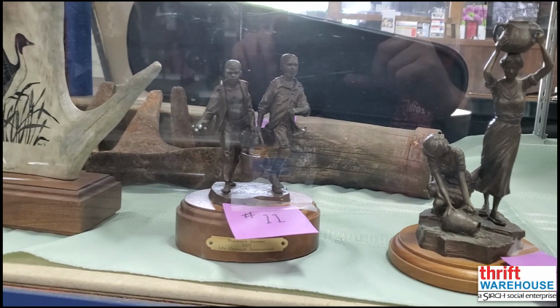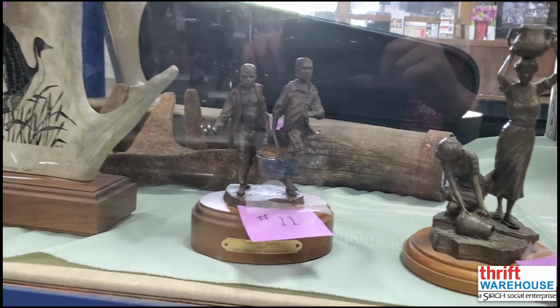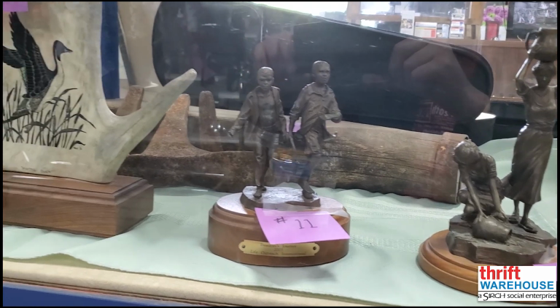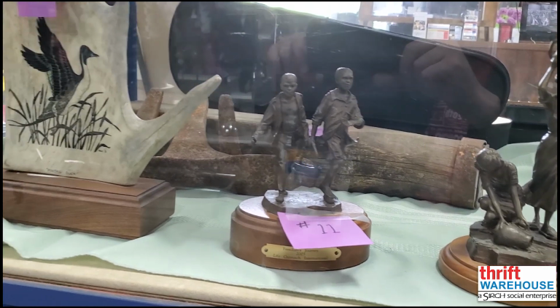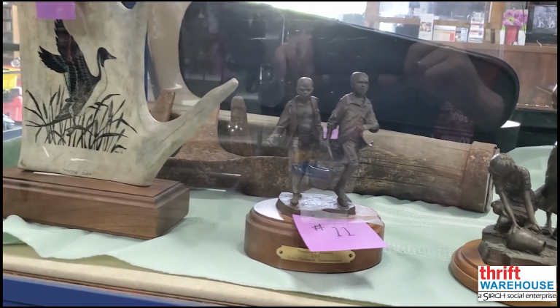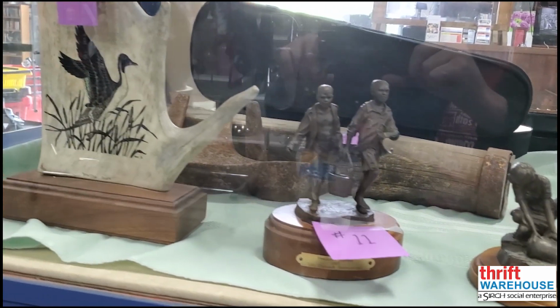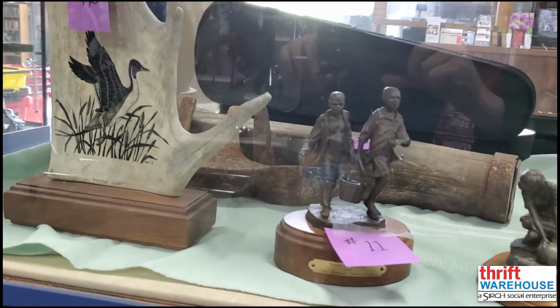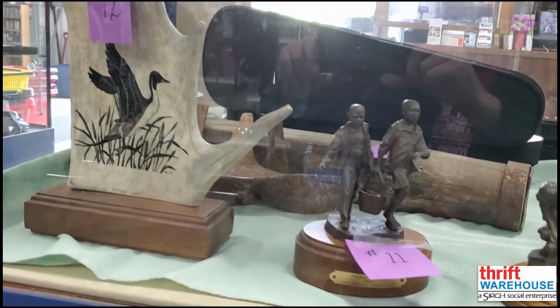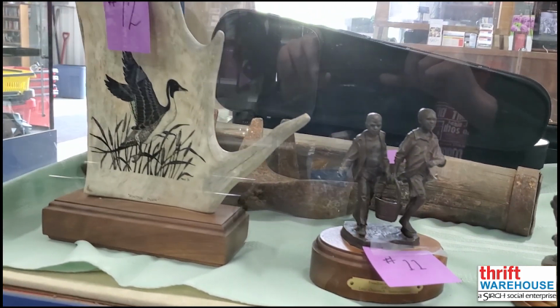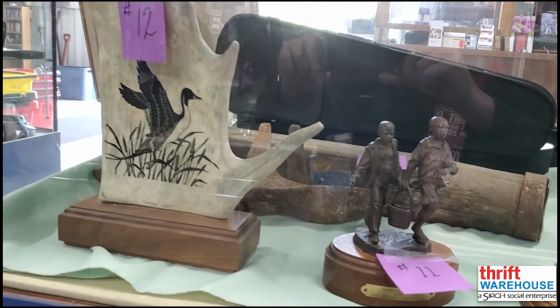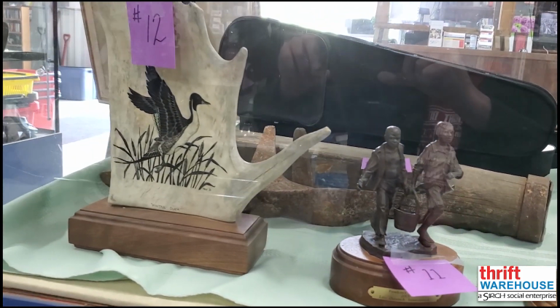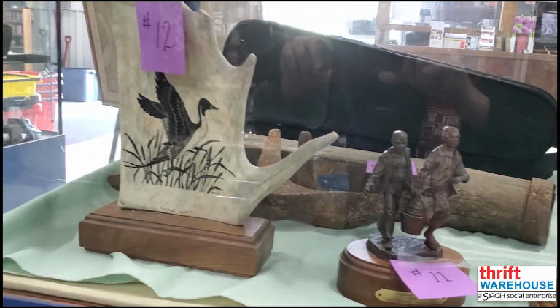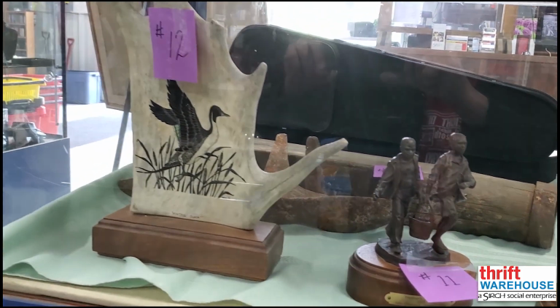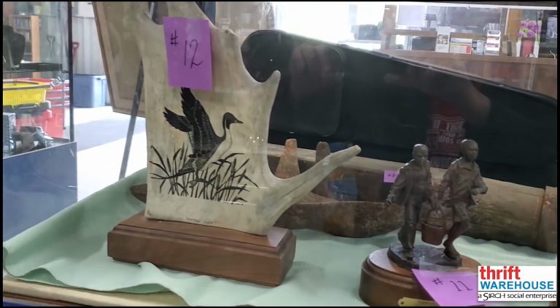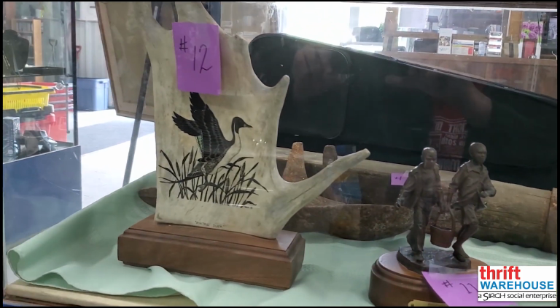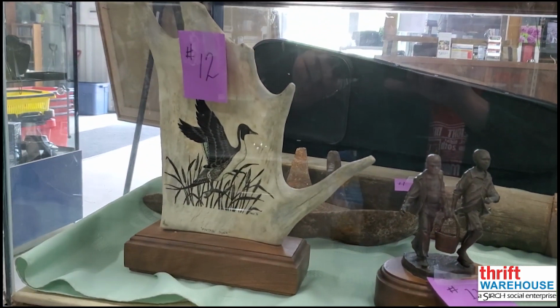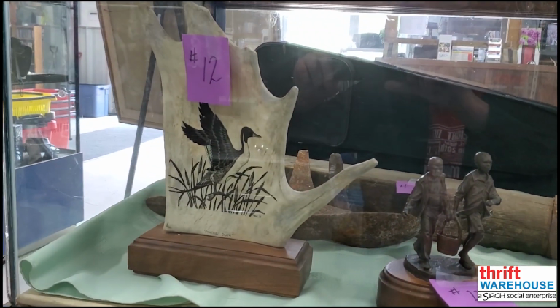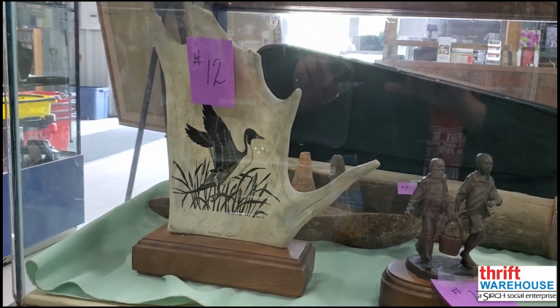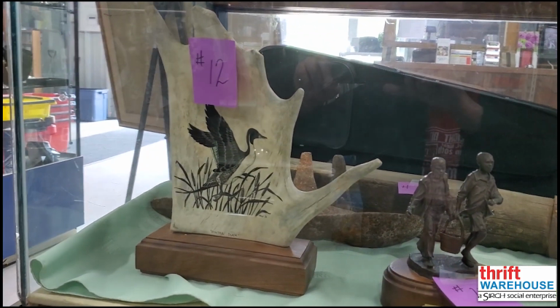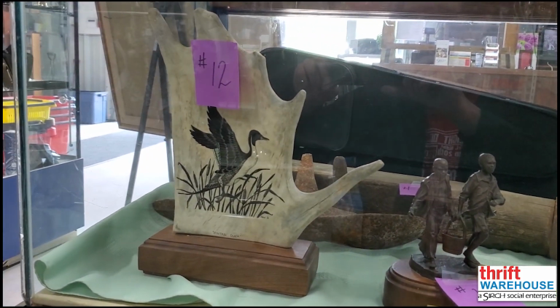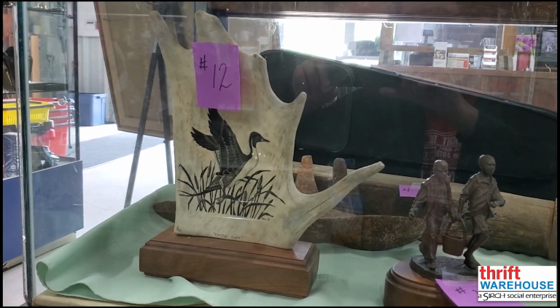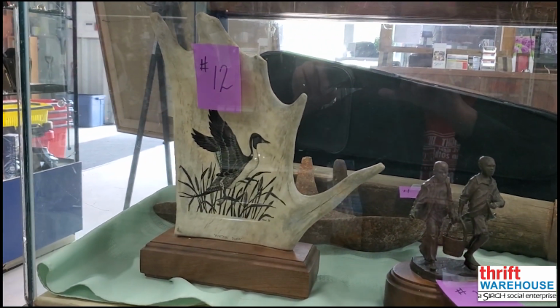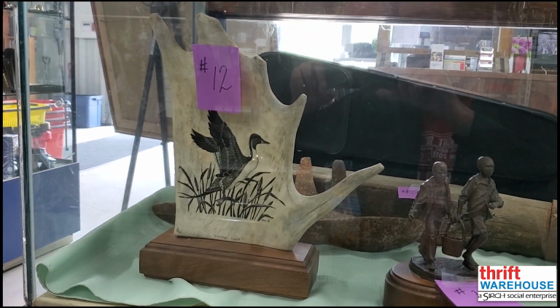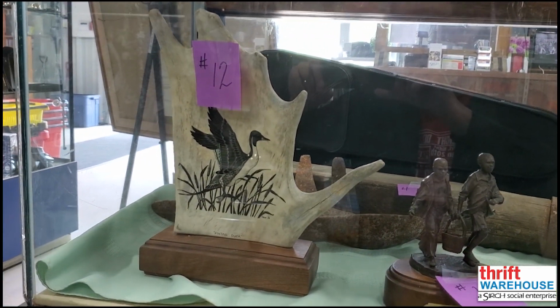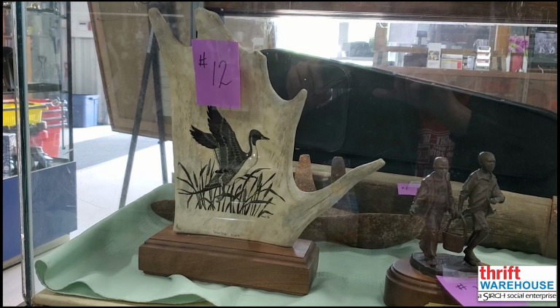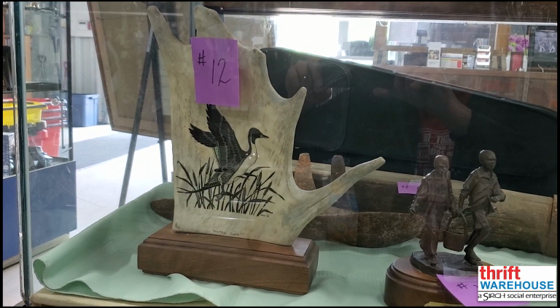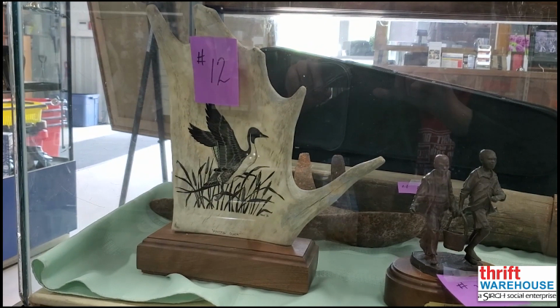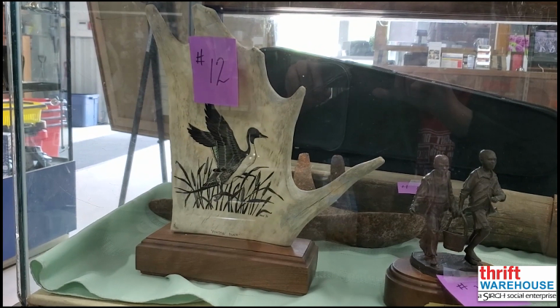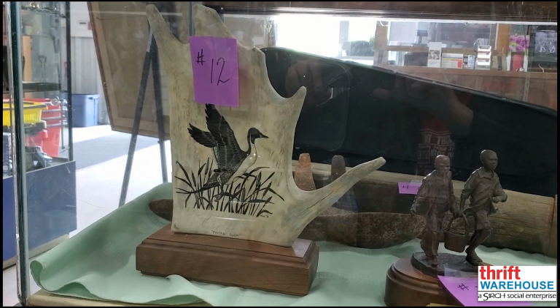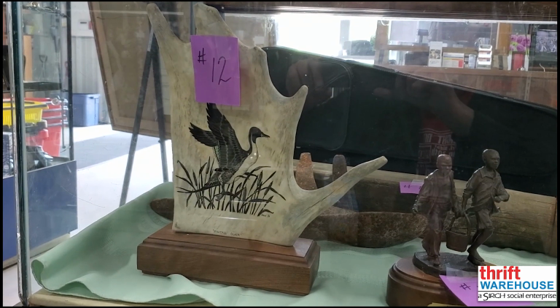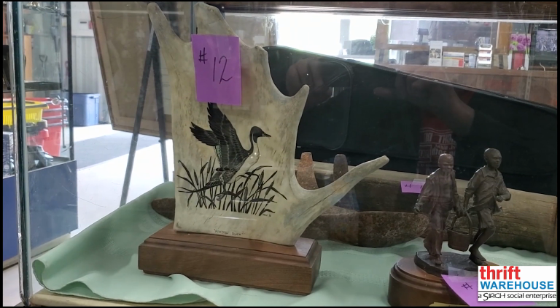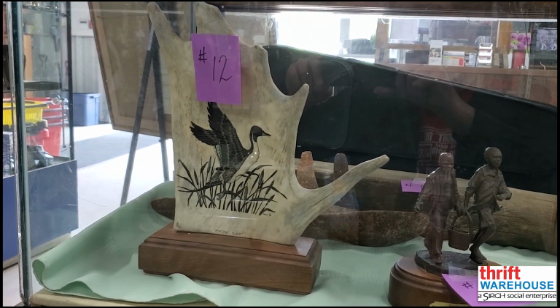Auction item number twelve is this painting of a pintail duck on a moose antler by Canadian artist Leonard Massey. It's a wonderful piece.